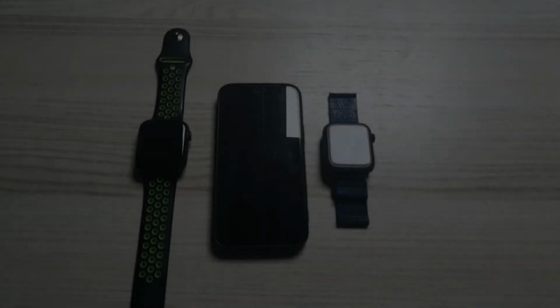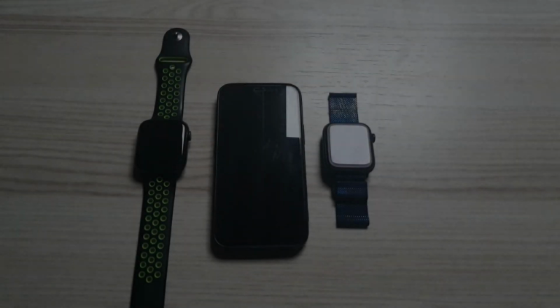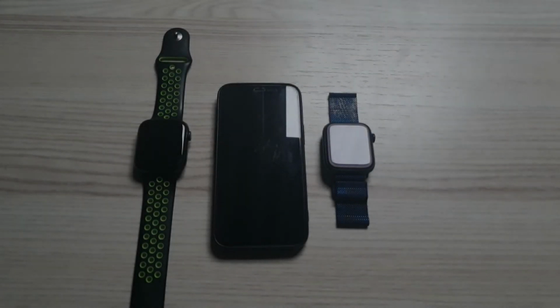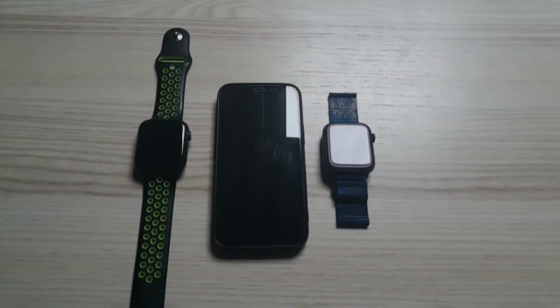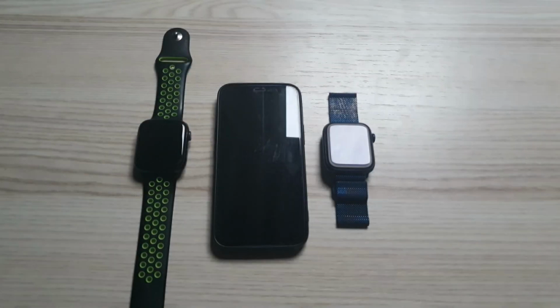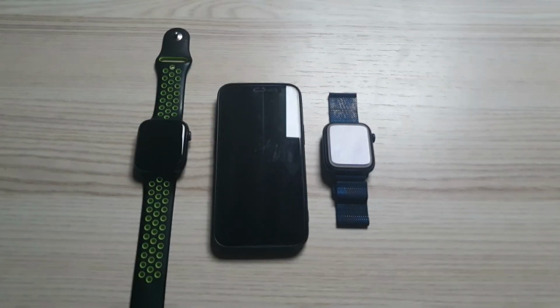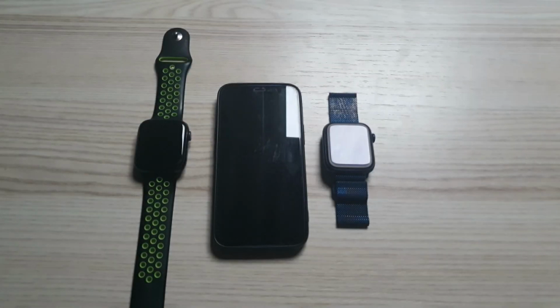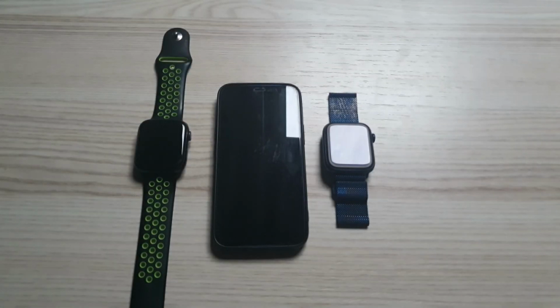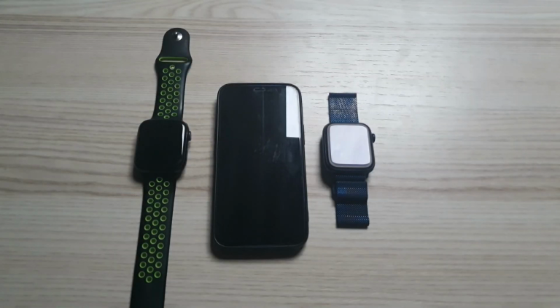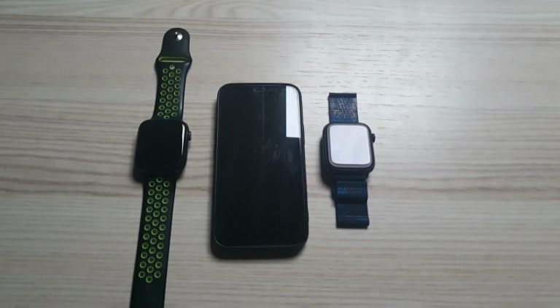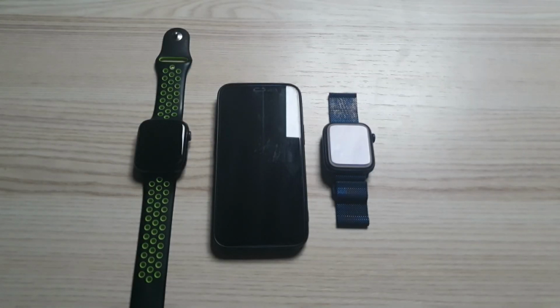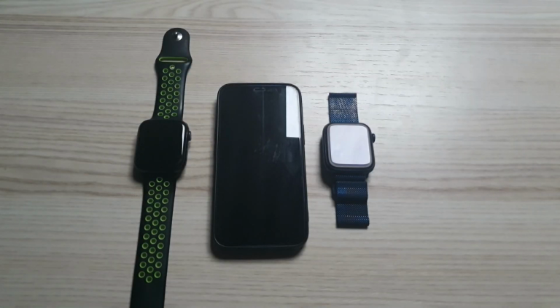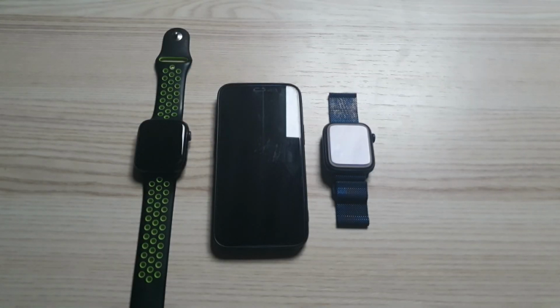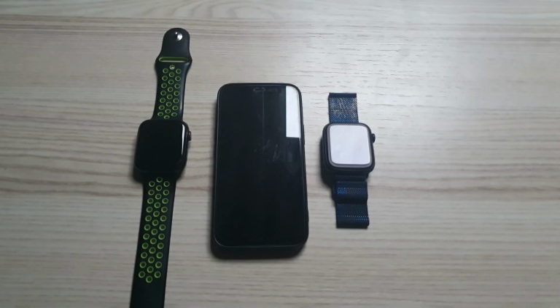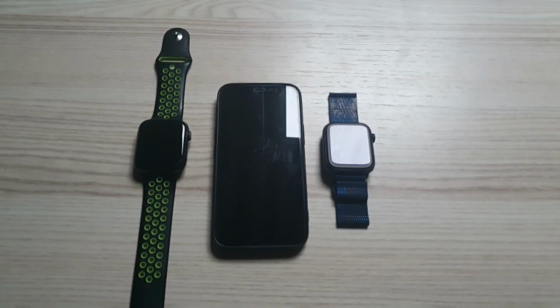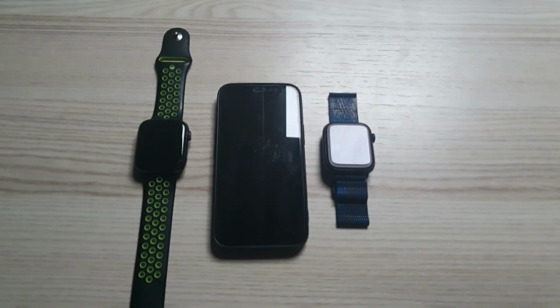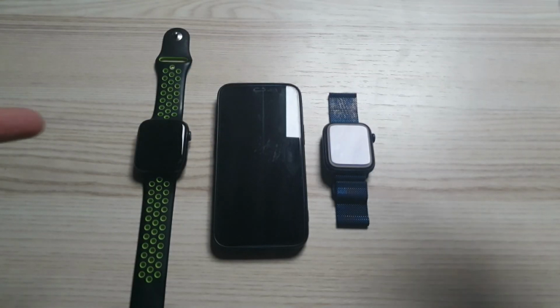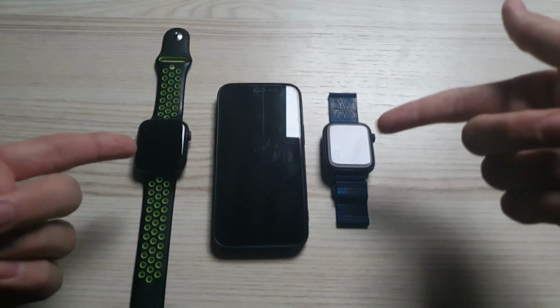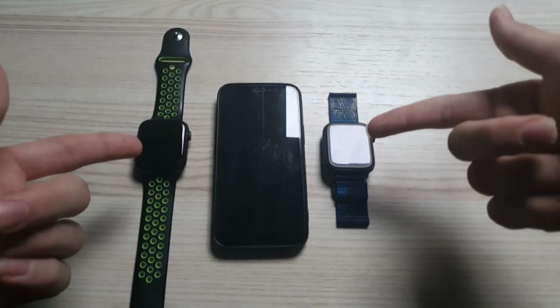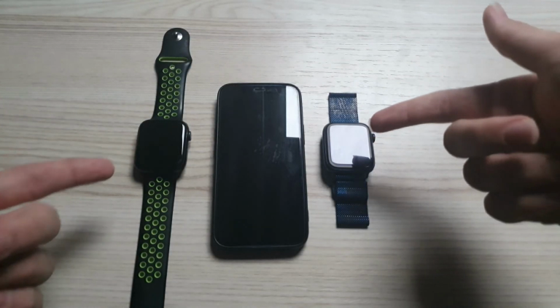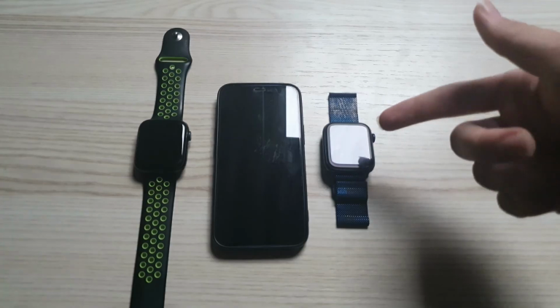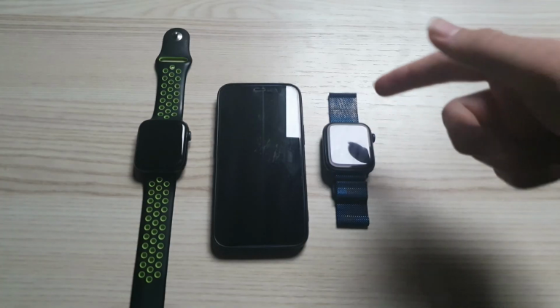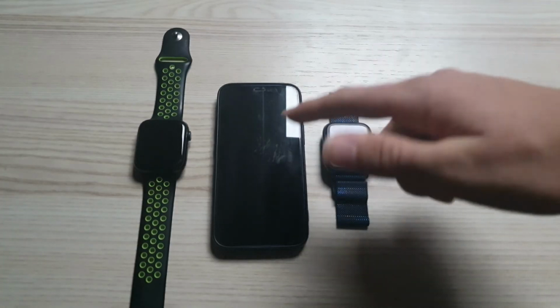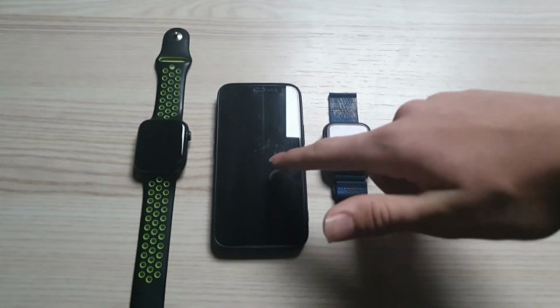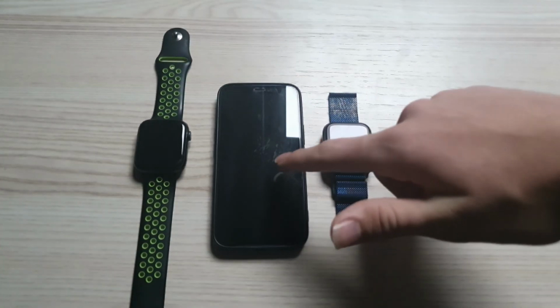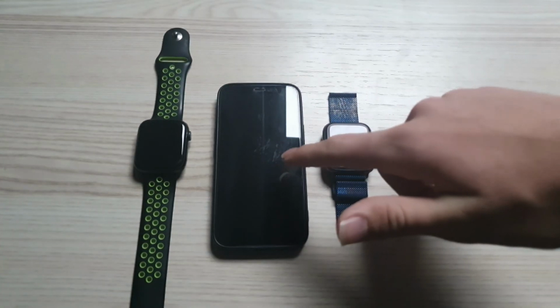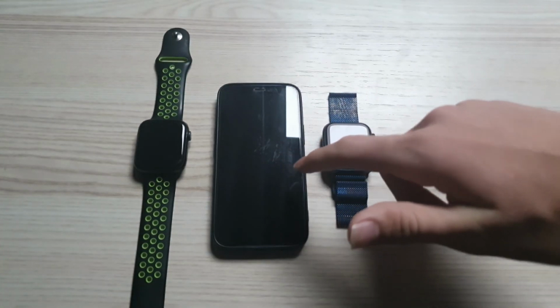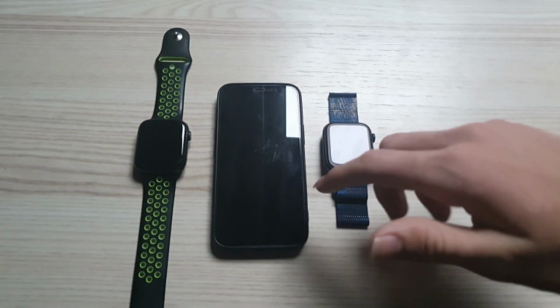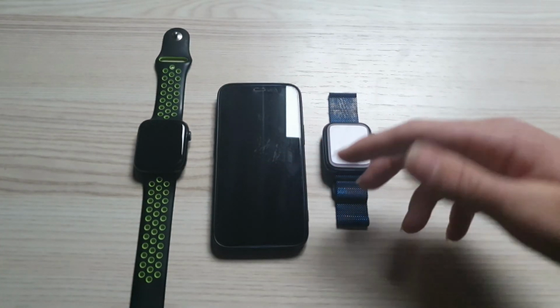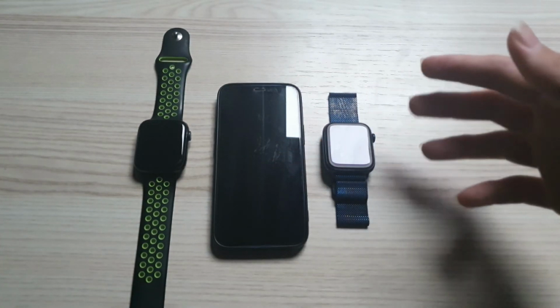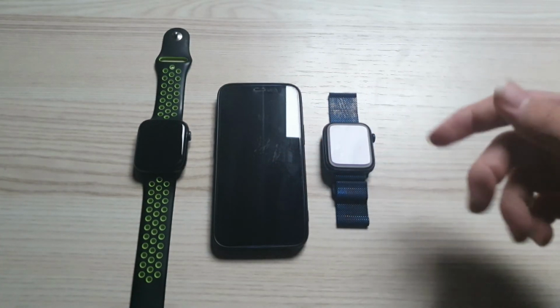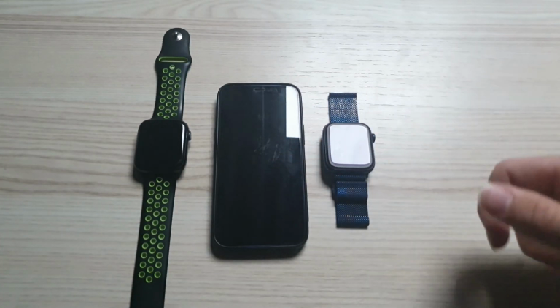Hey everyone, today I'm going to show you how to connect two Apple Watches to one iPhone at the same time.